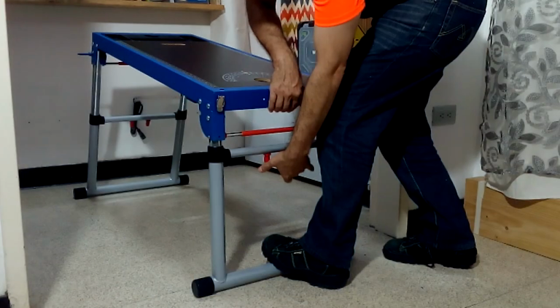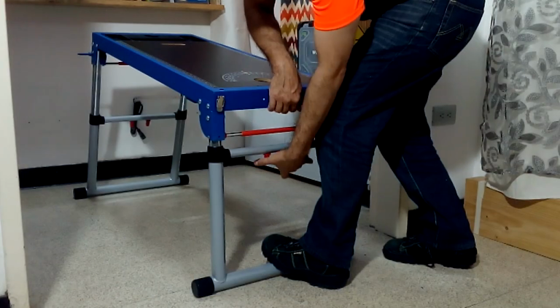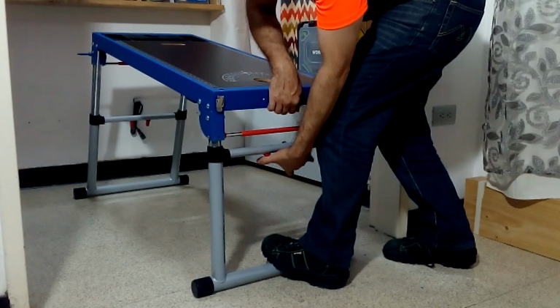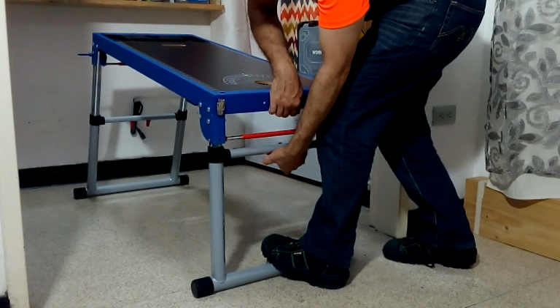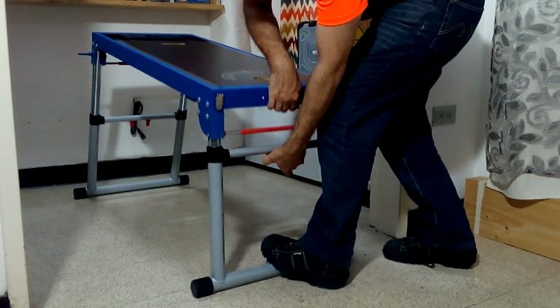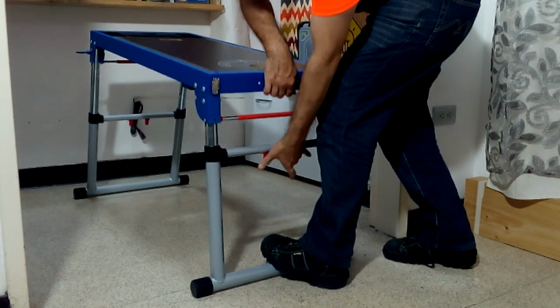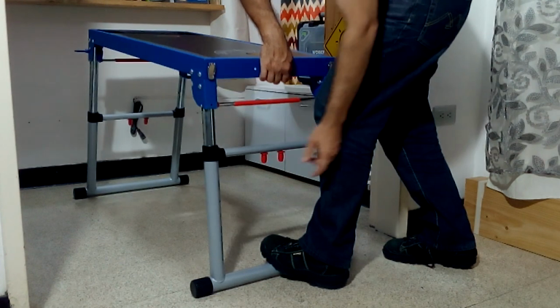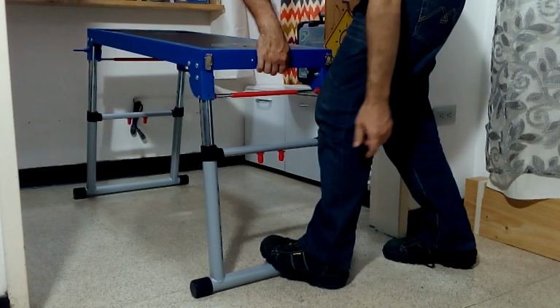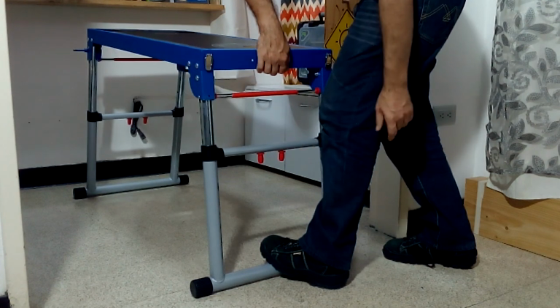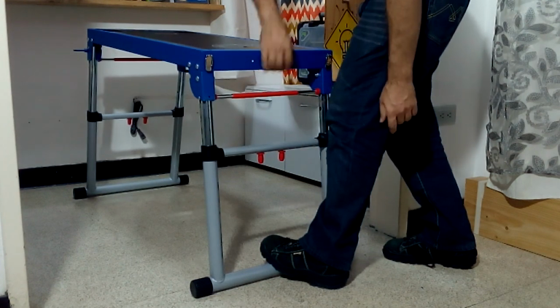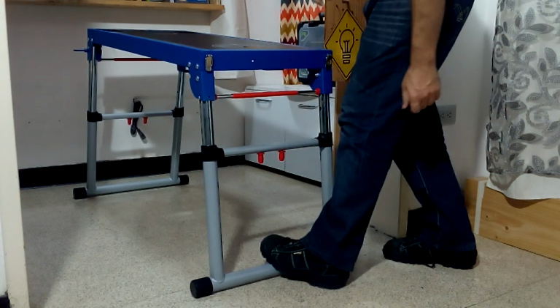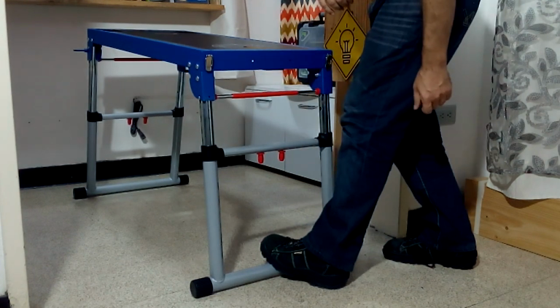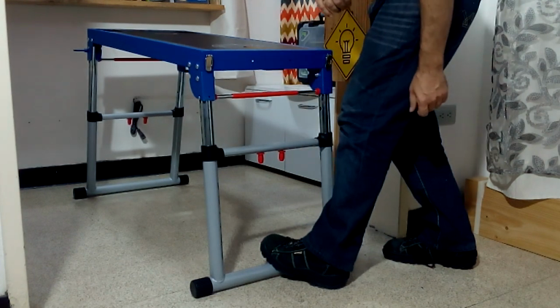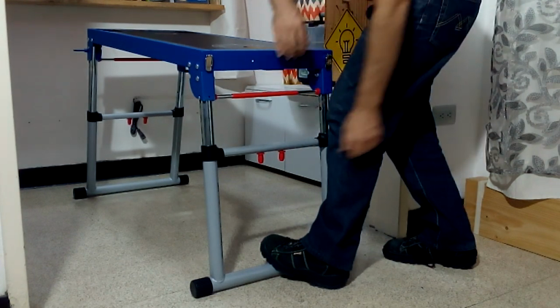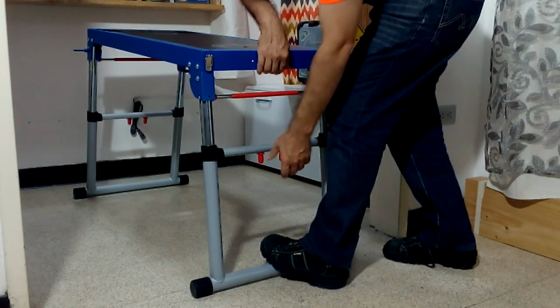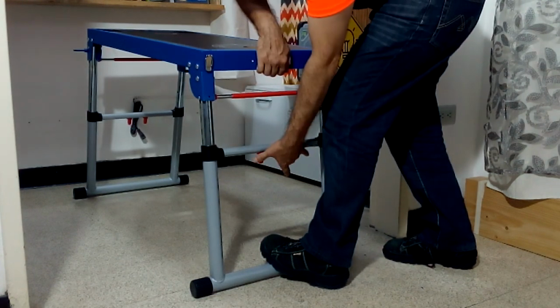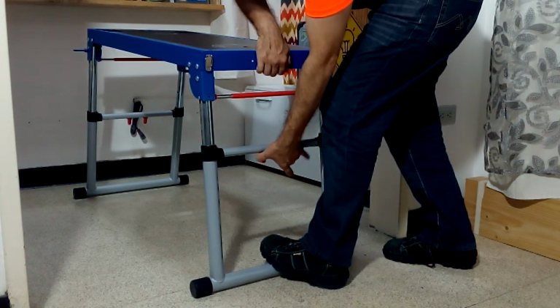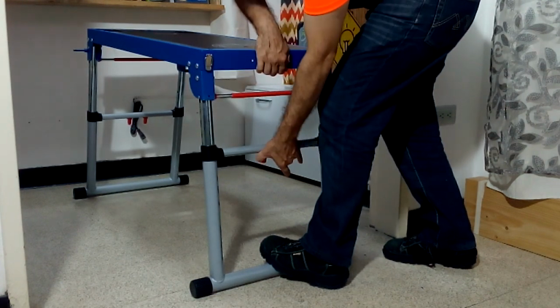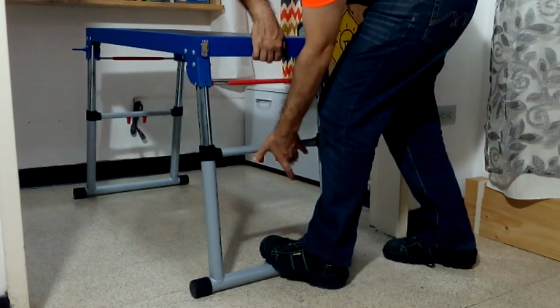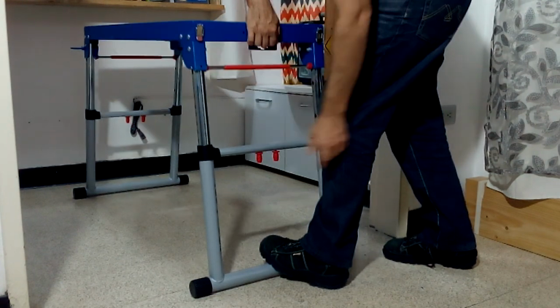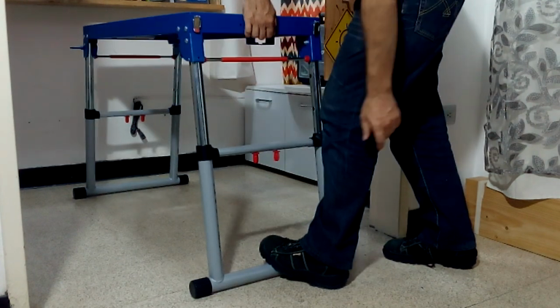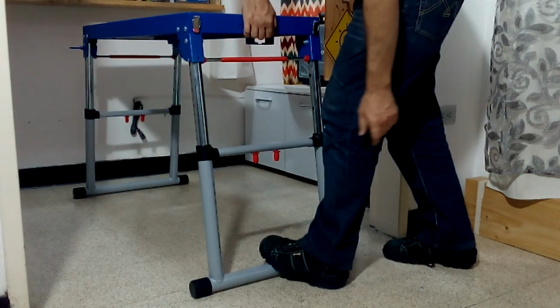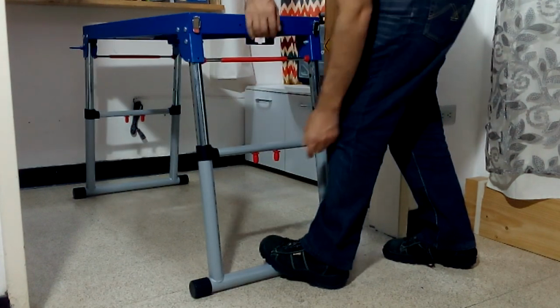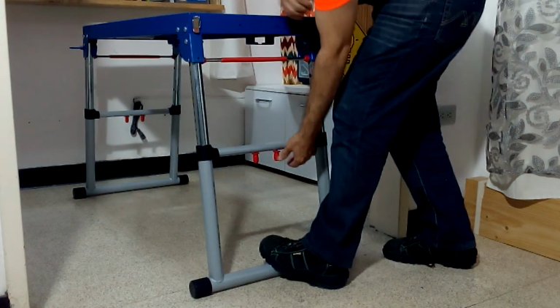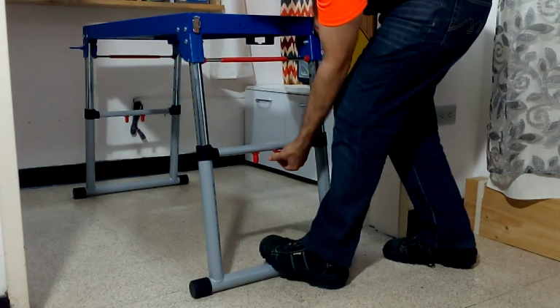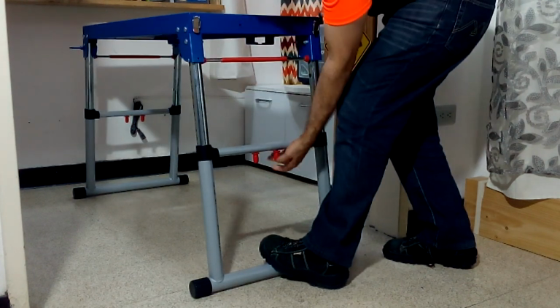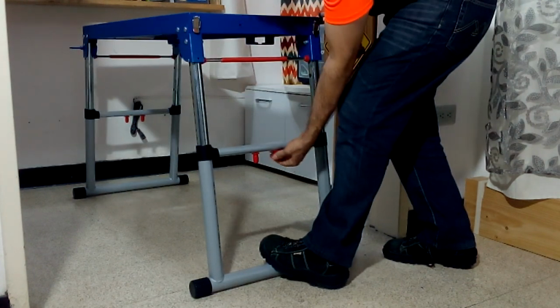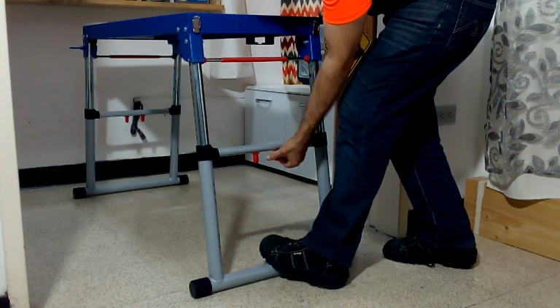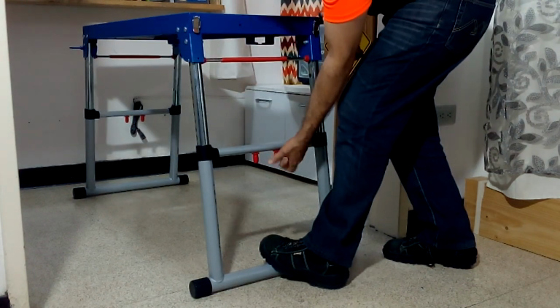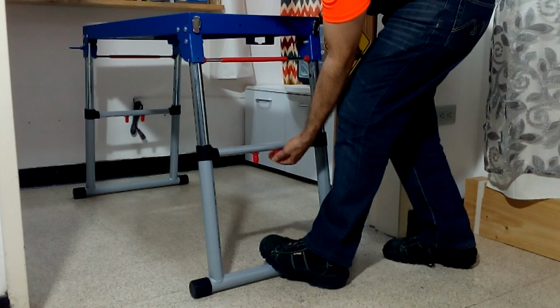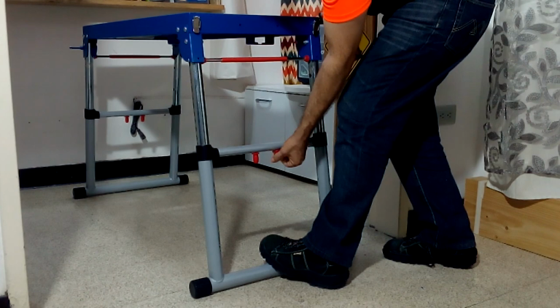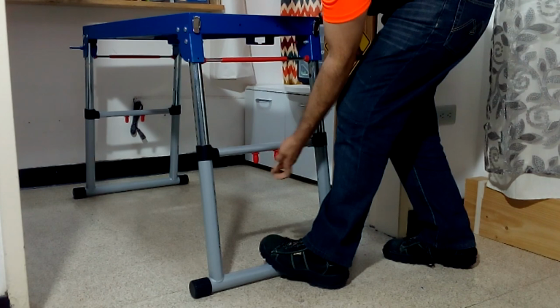We can use this workbench in three heights: 22, 26, or 30 inches.